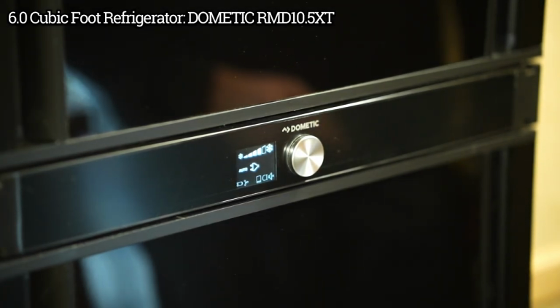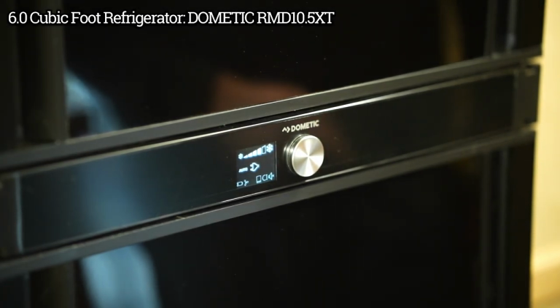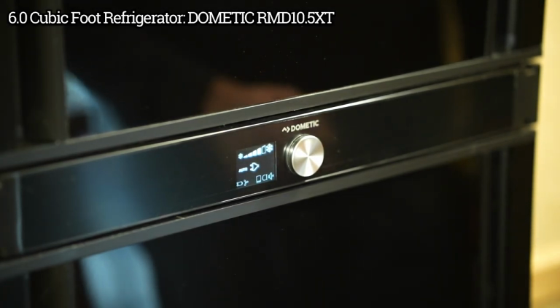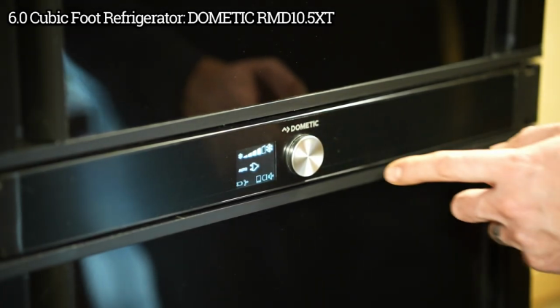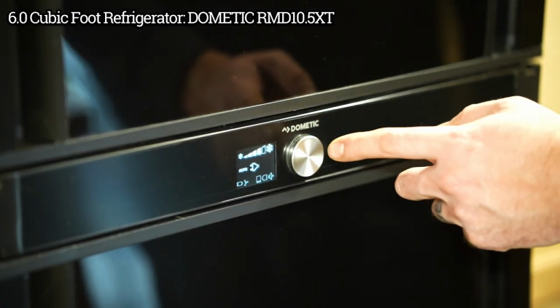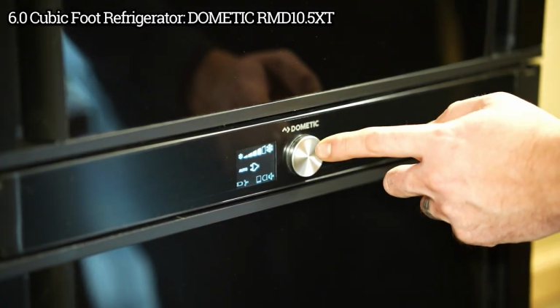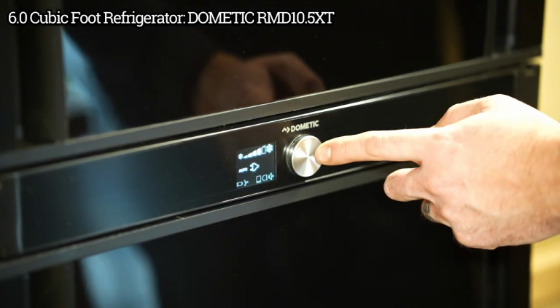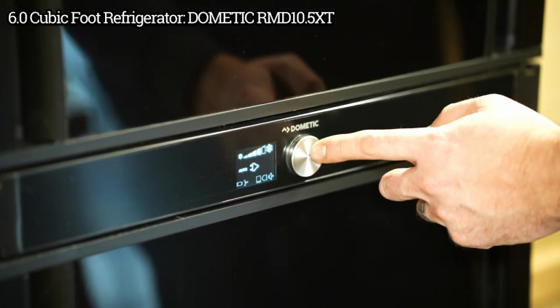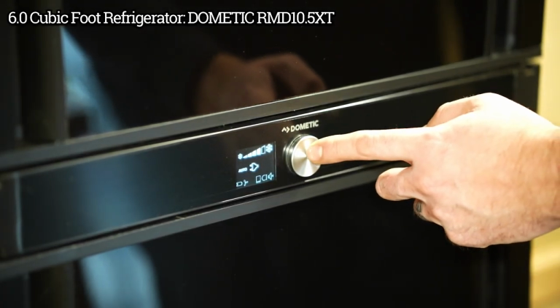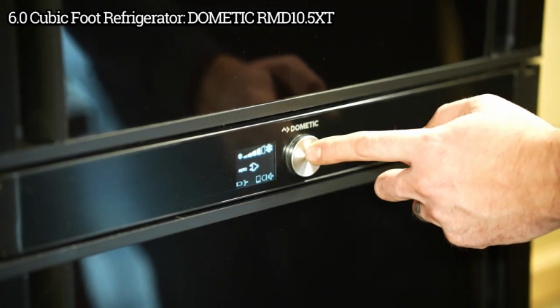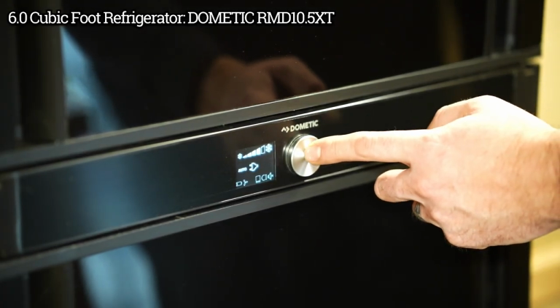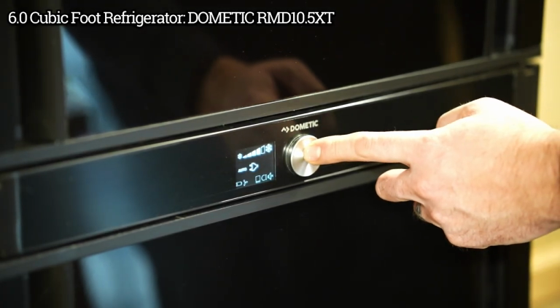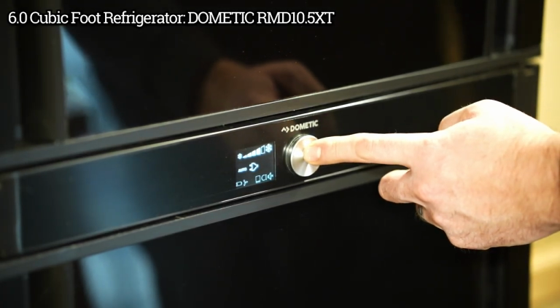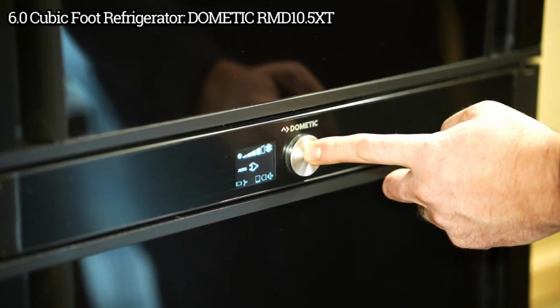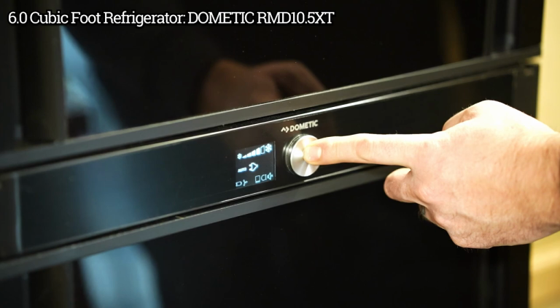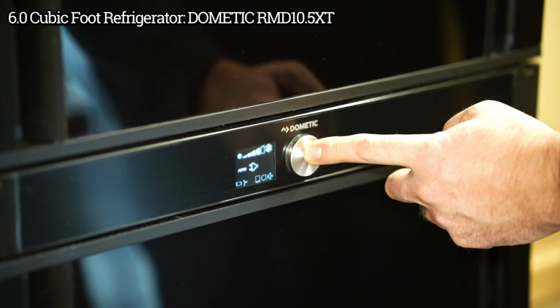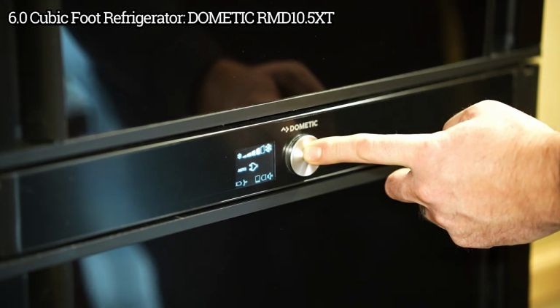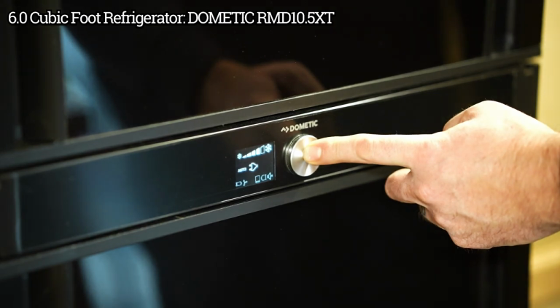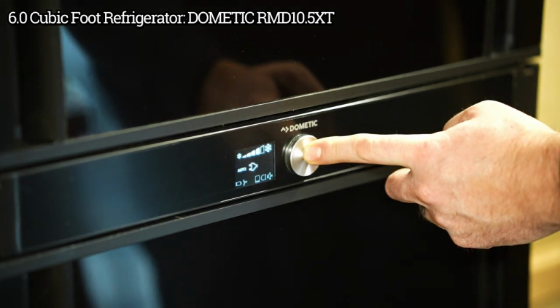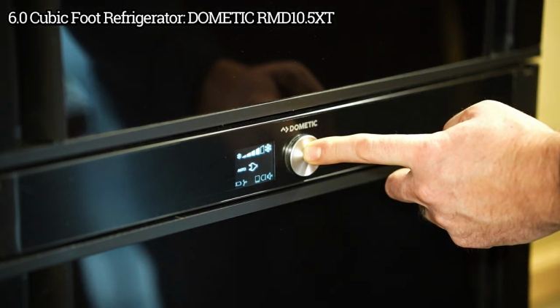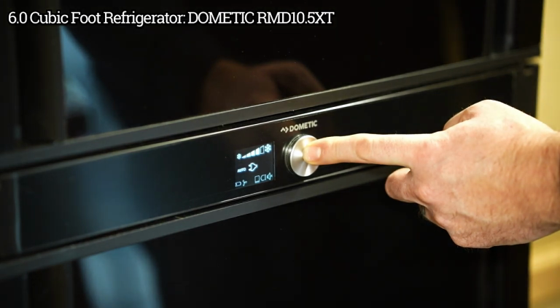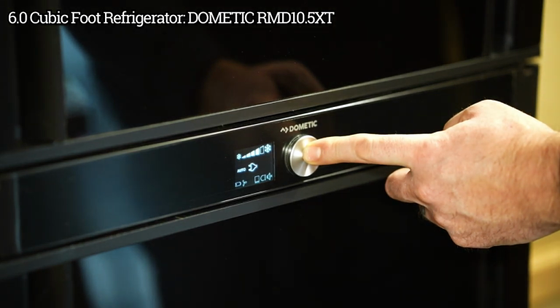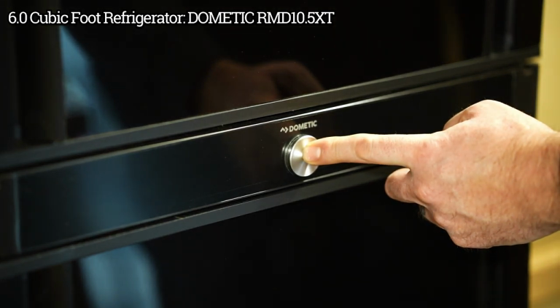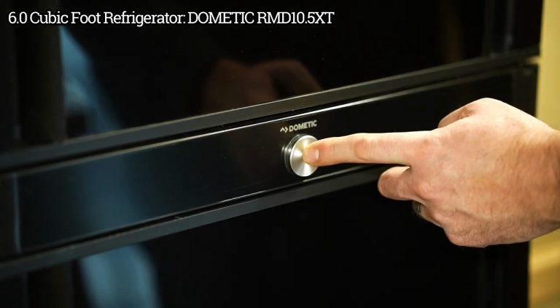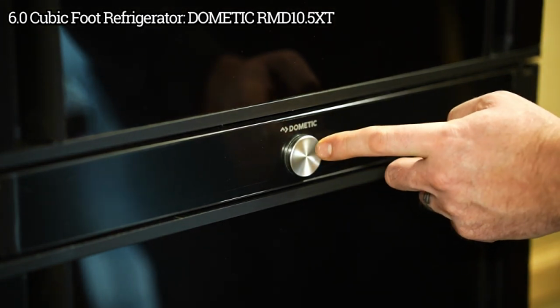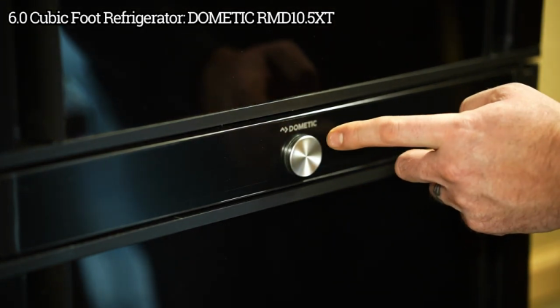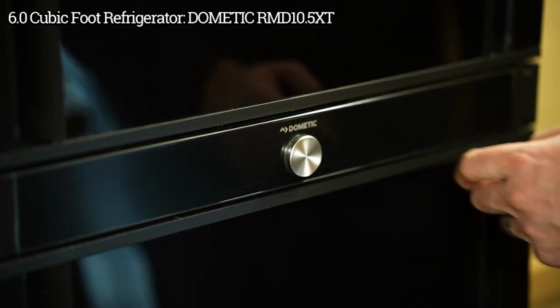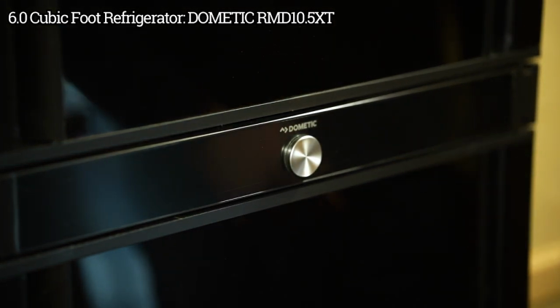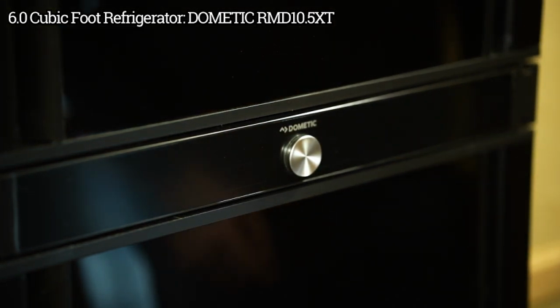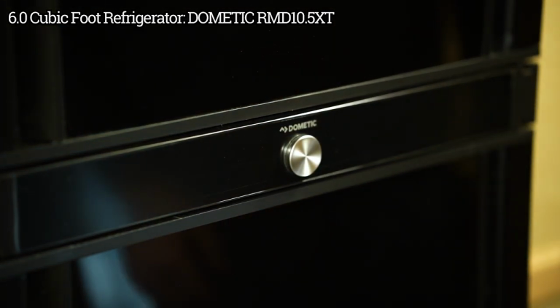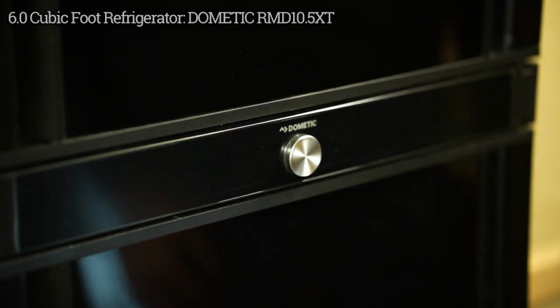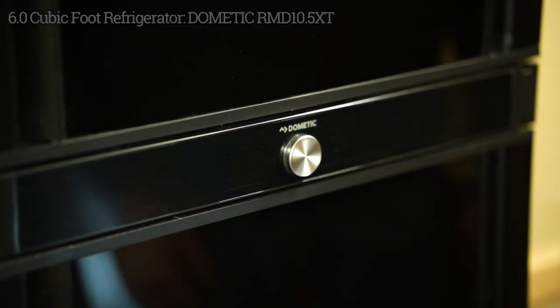To turn your refrigerator off, just hold the button down and it's off.